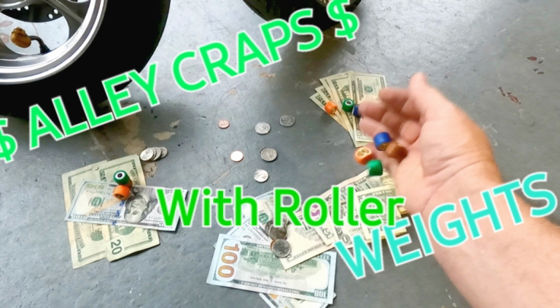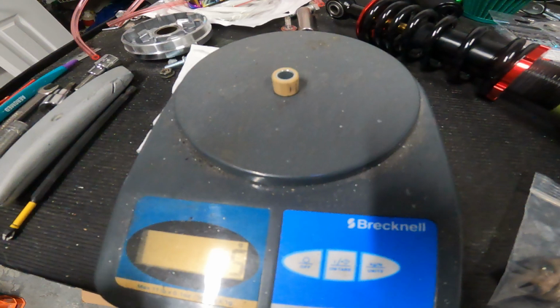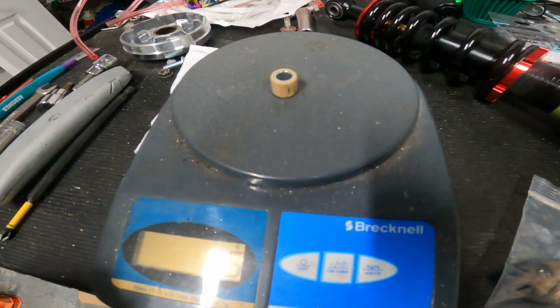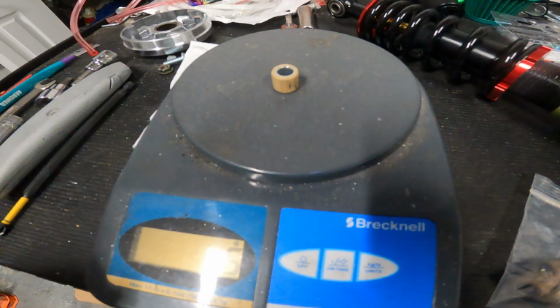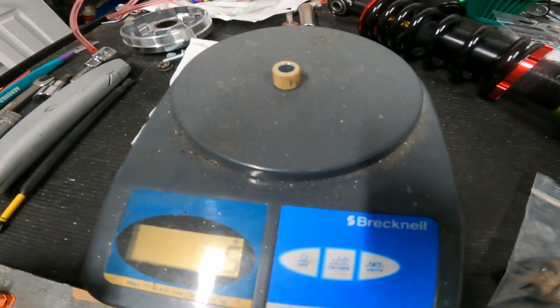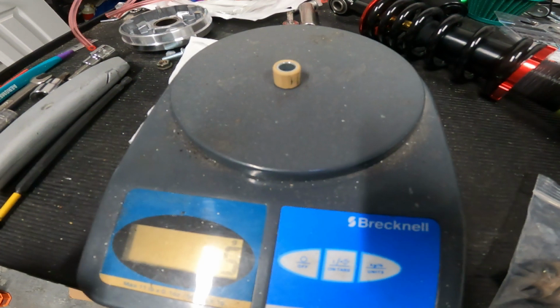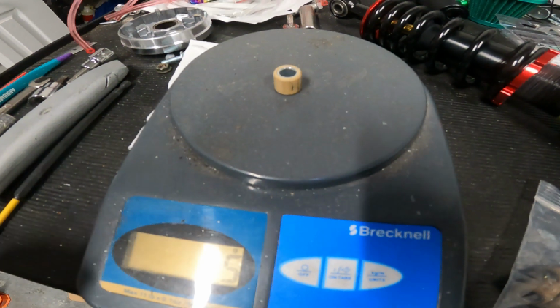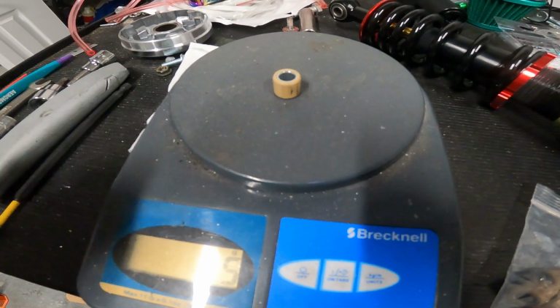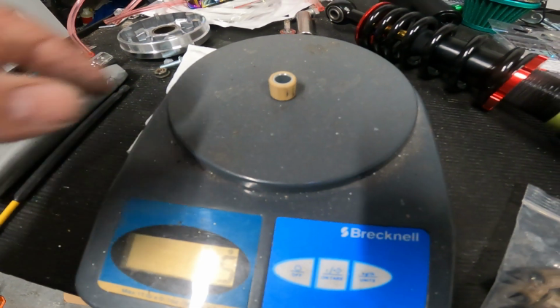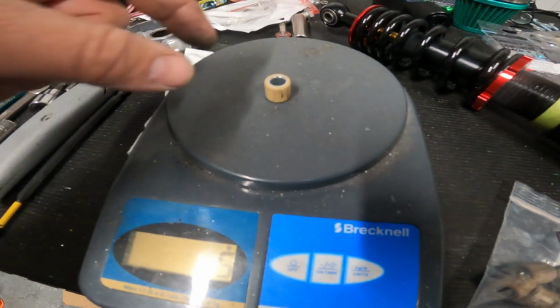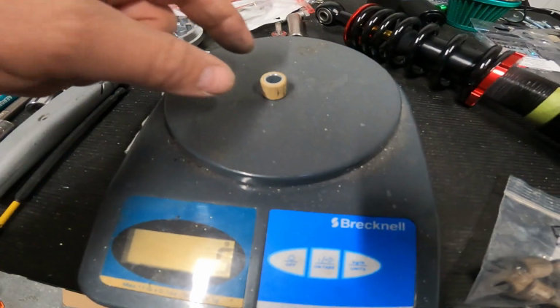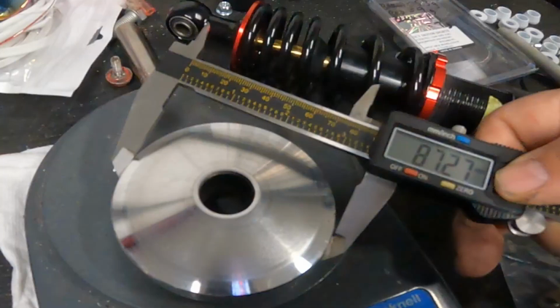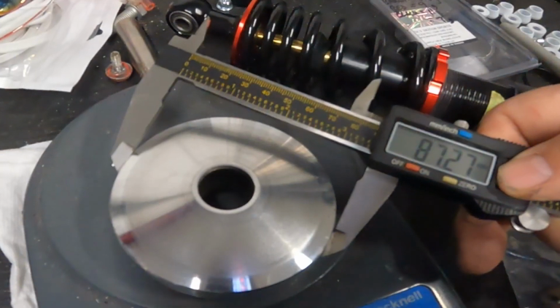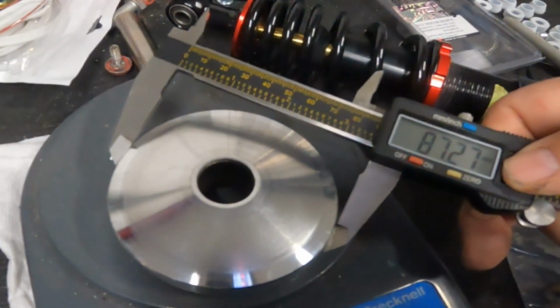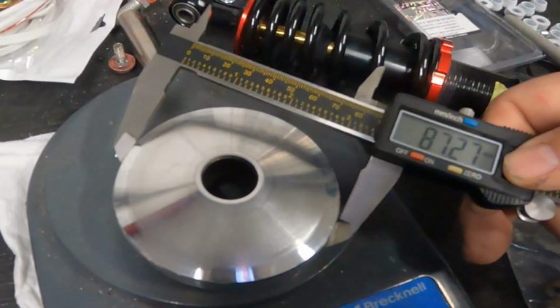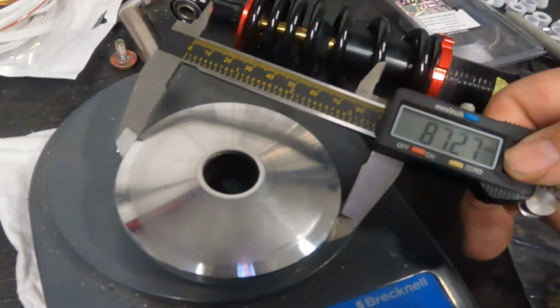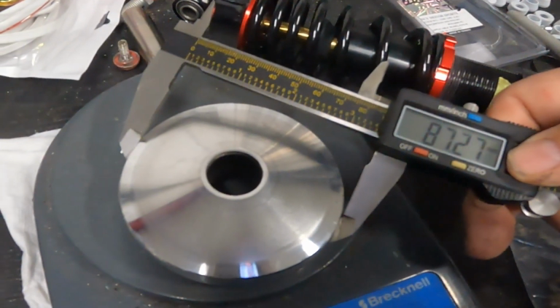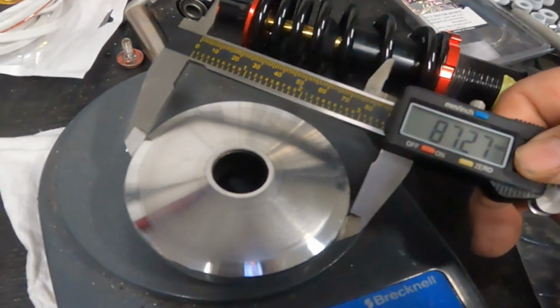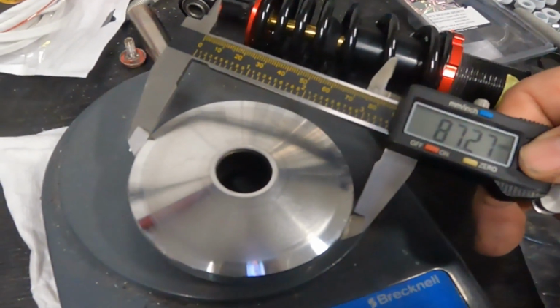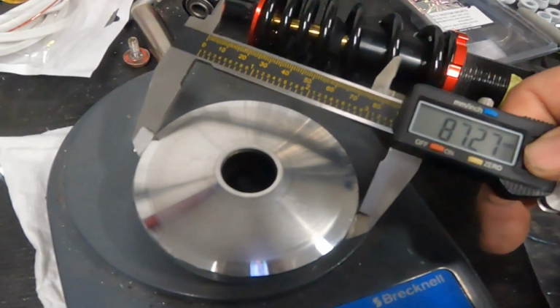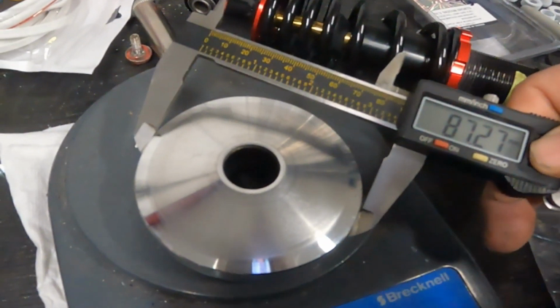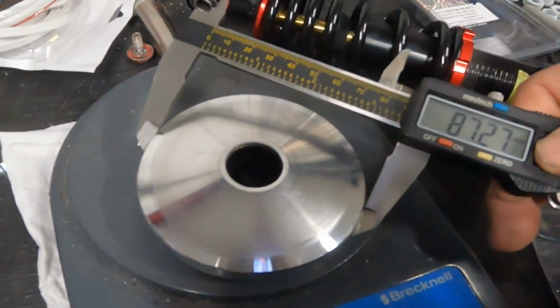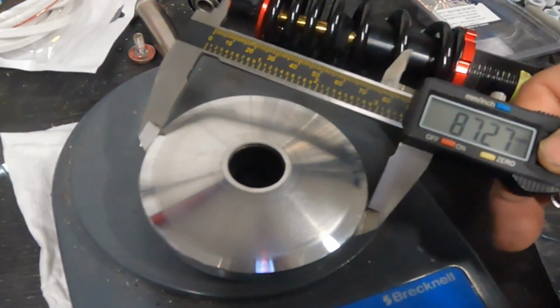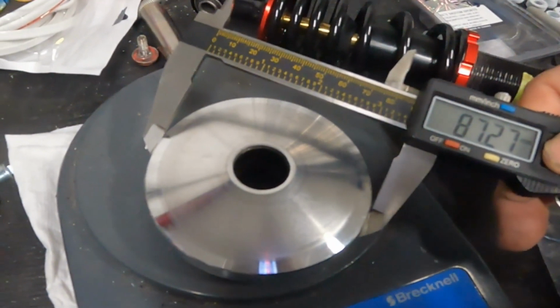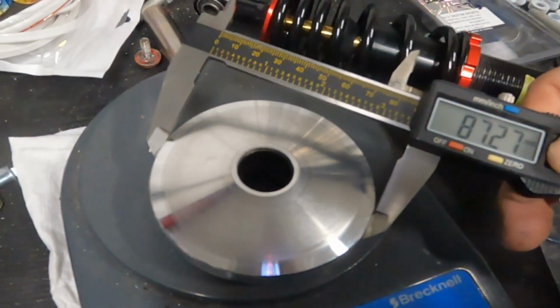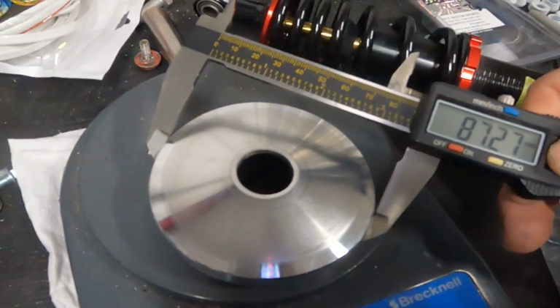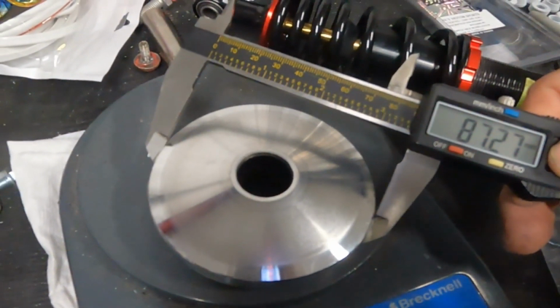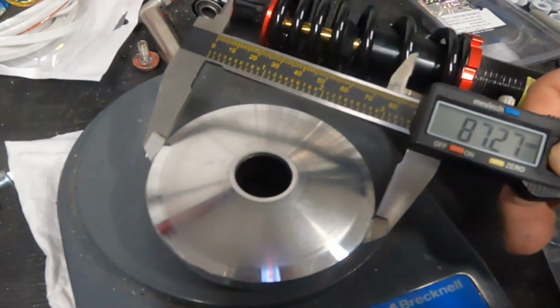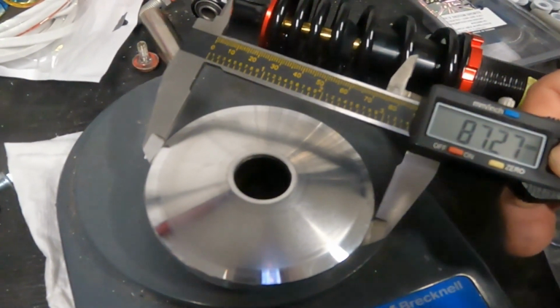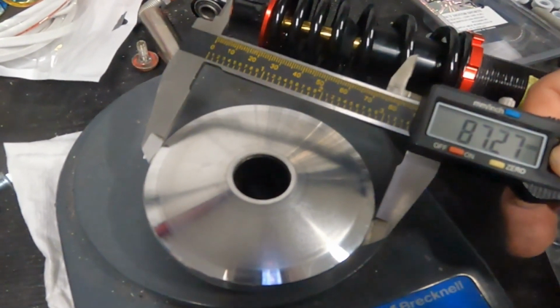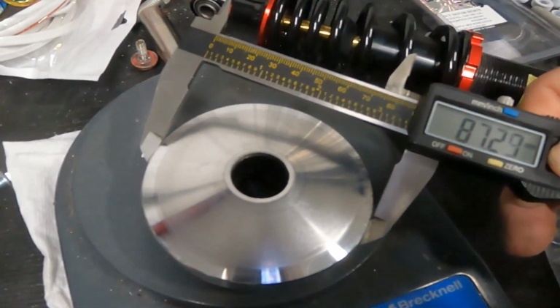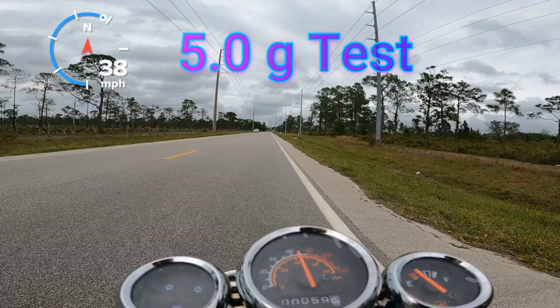The stock rollers are 5 grams, and this is the stock 87mm variator.